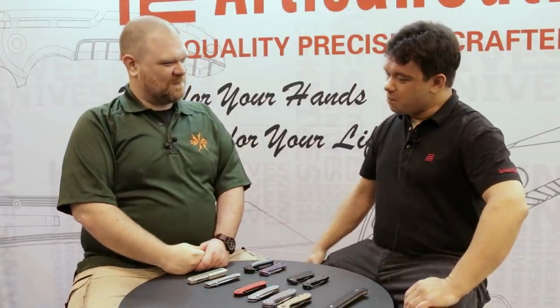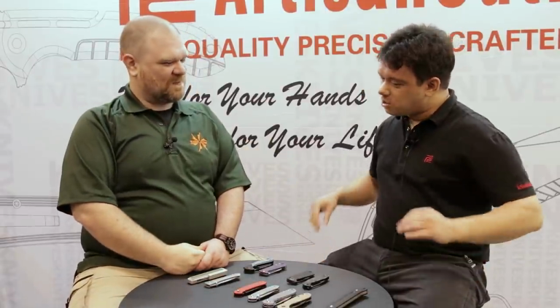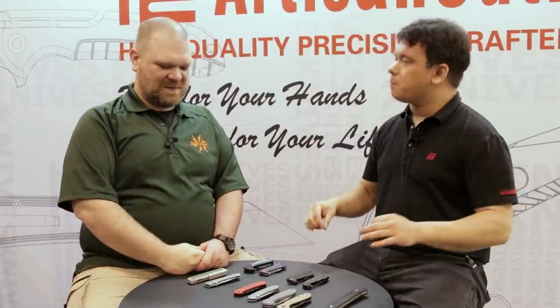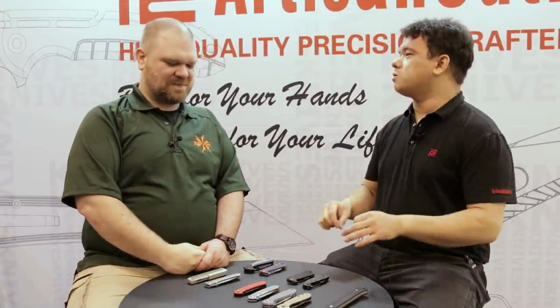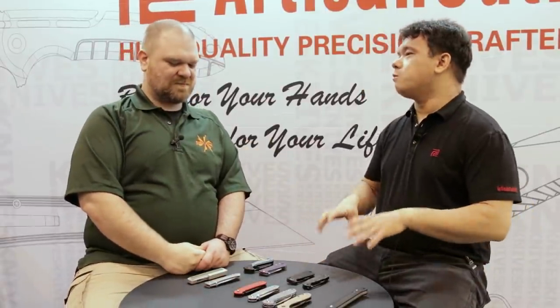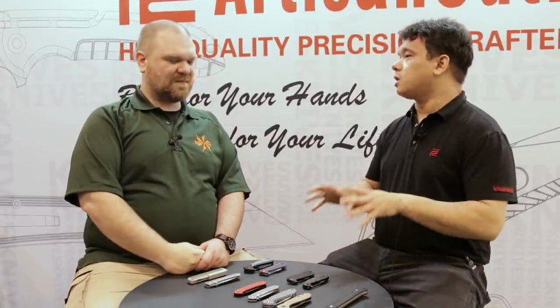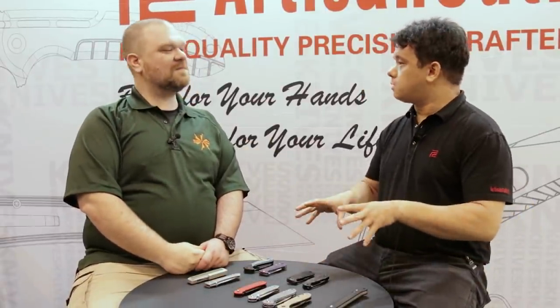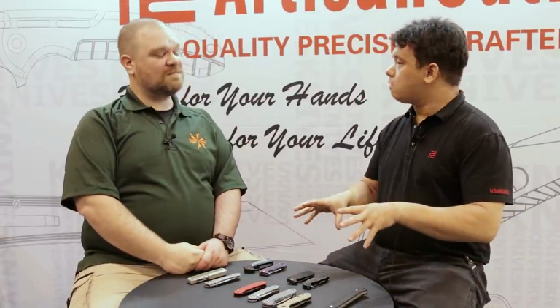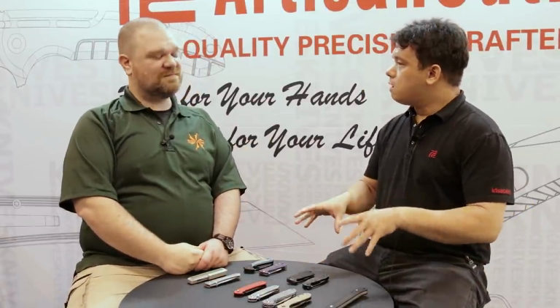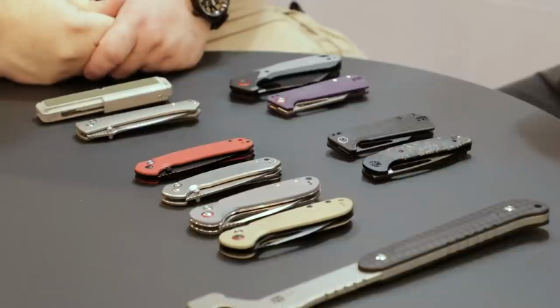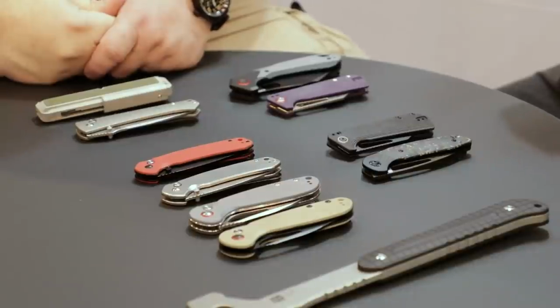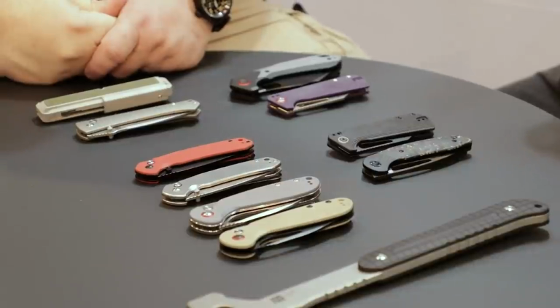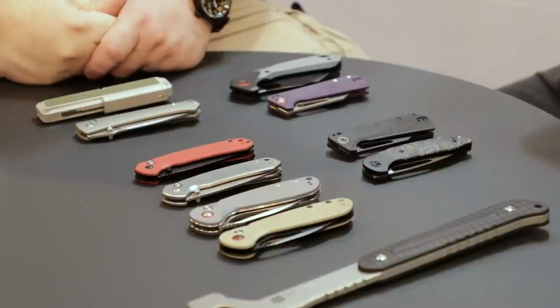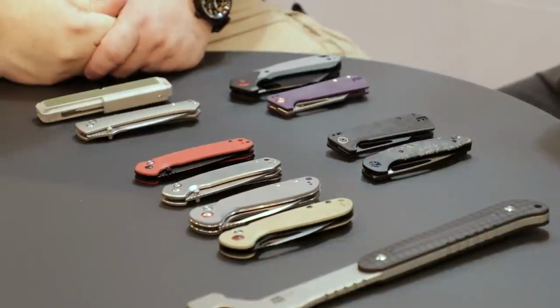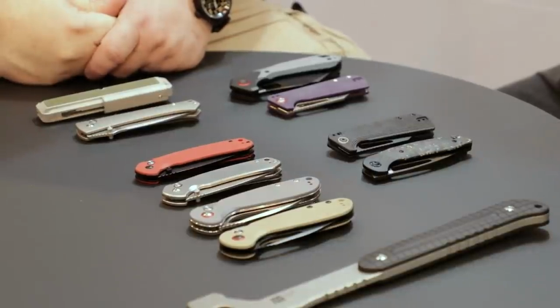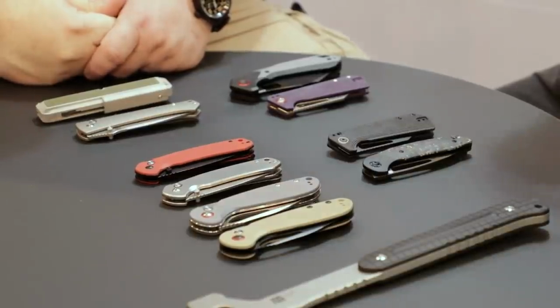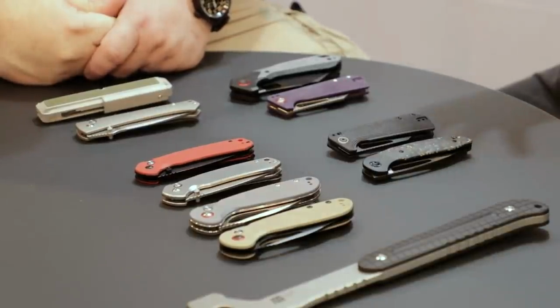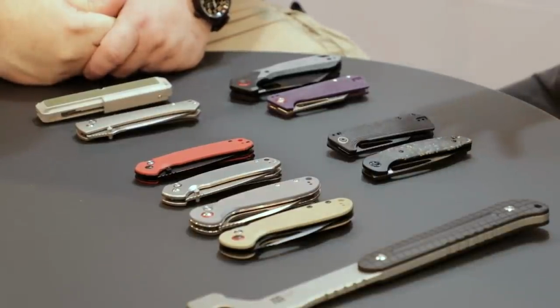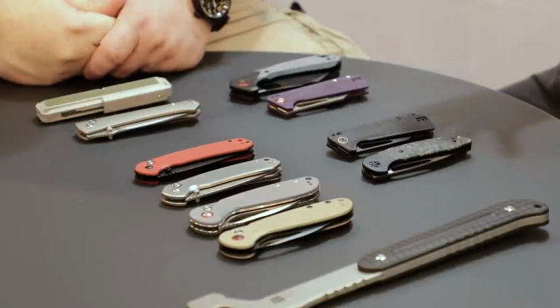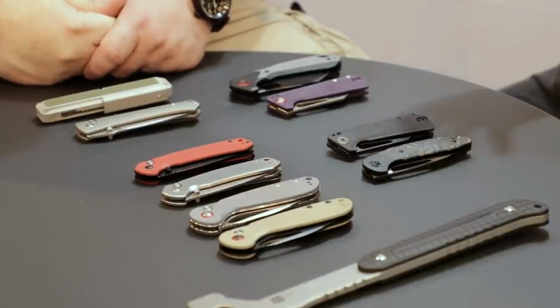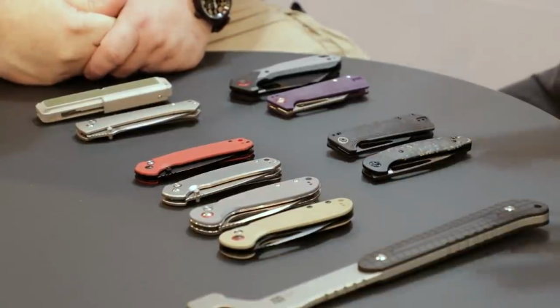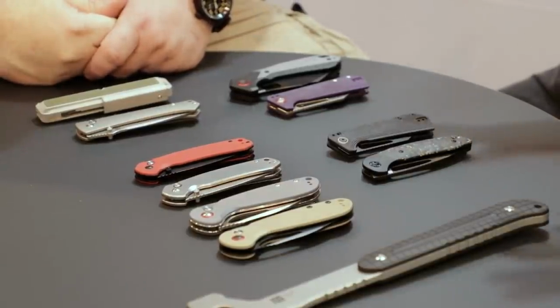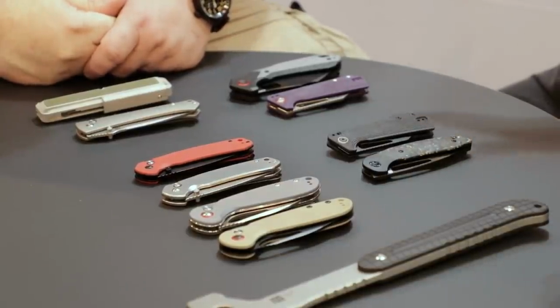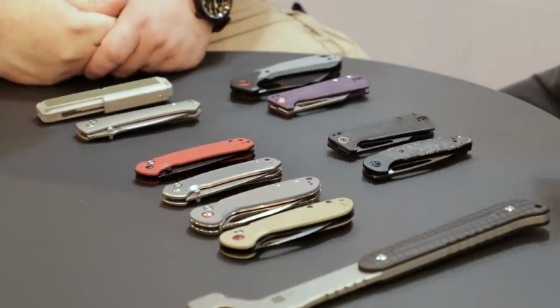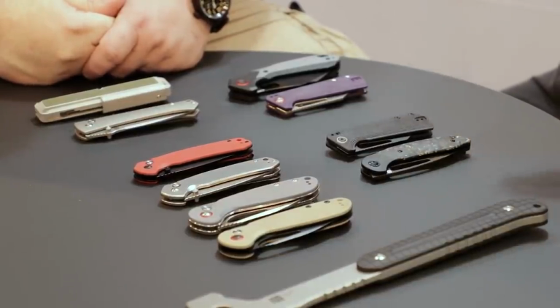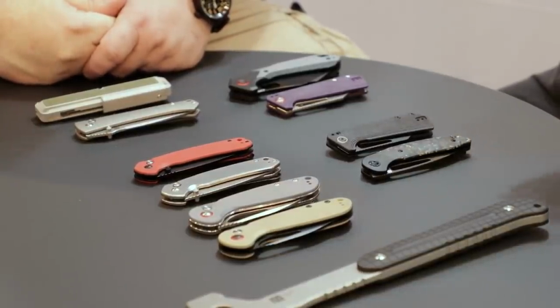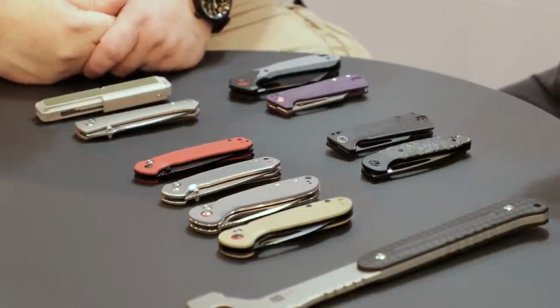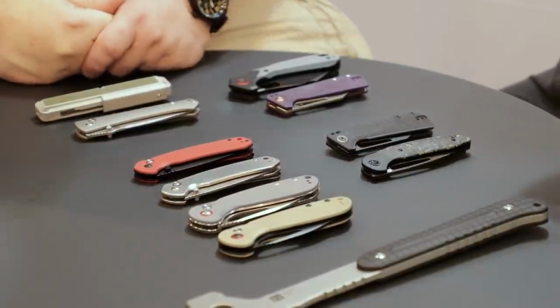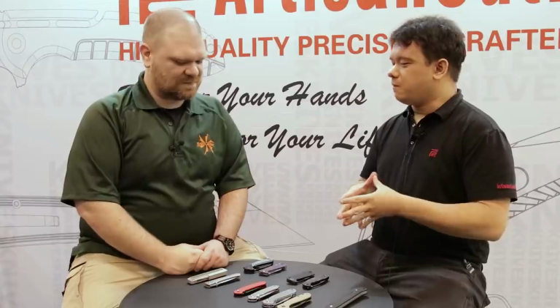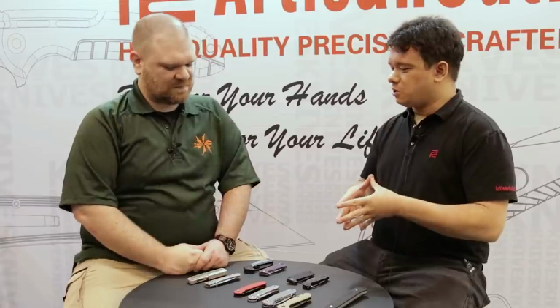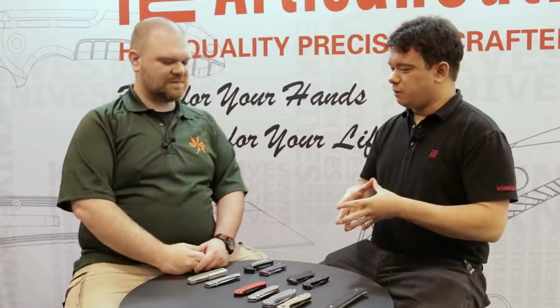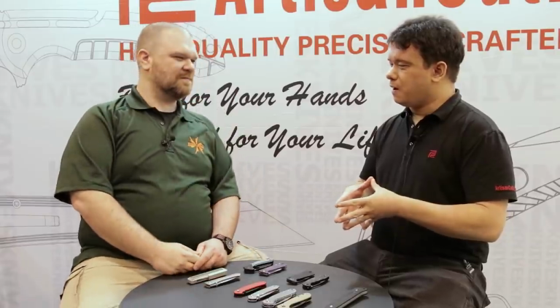We actually kept the models a little more slim this year. We wanted to make sure we focus on particular features on a lot of these models. And as you've seen, we have some innovations that we've done.